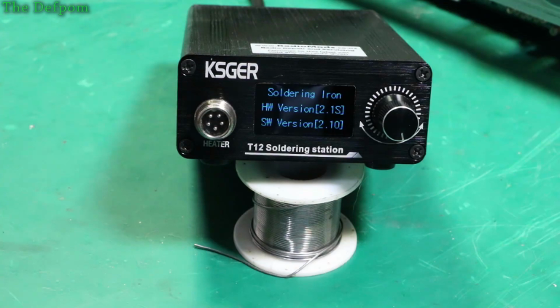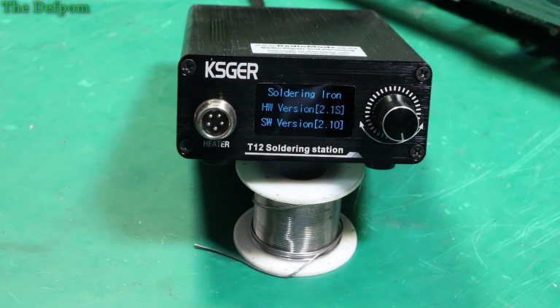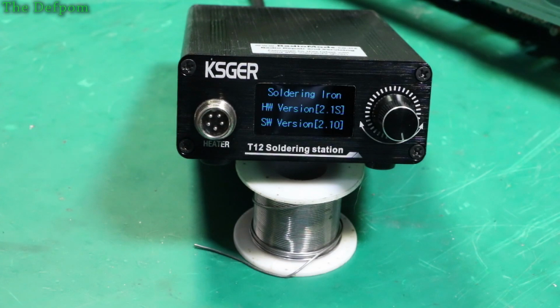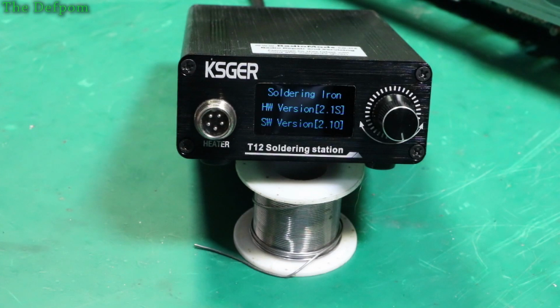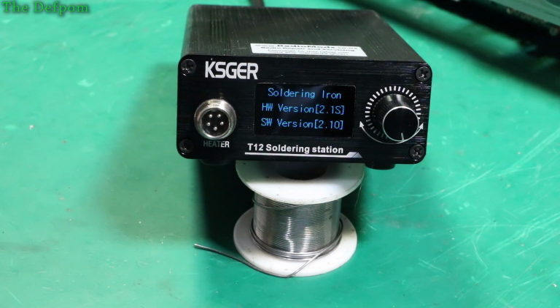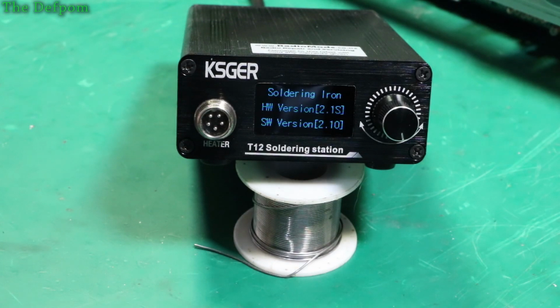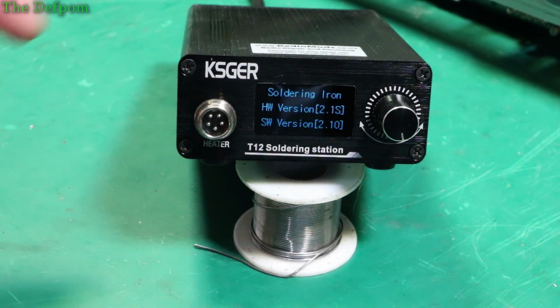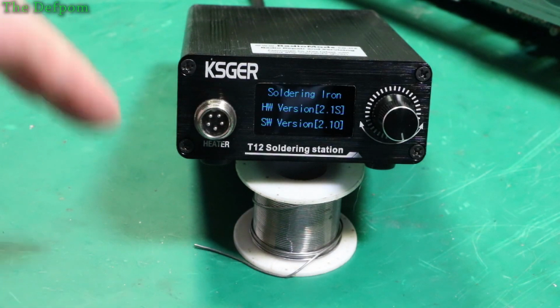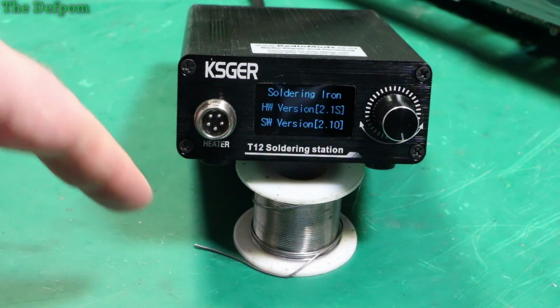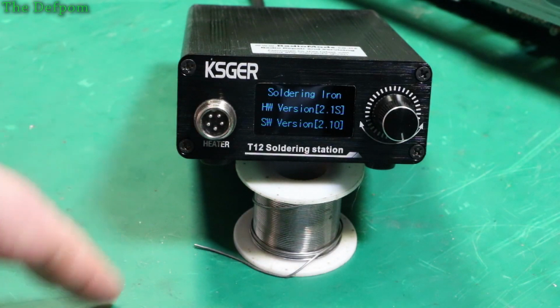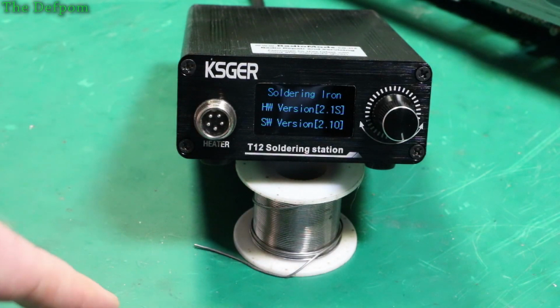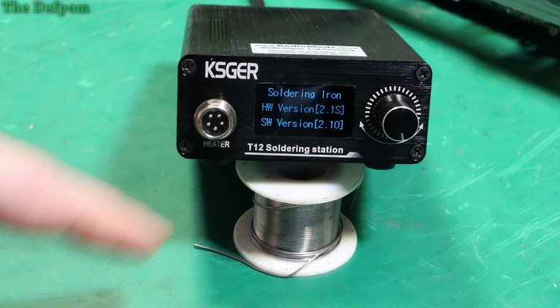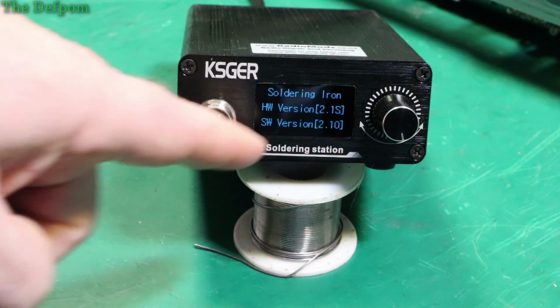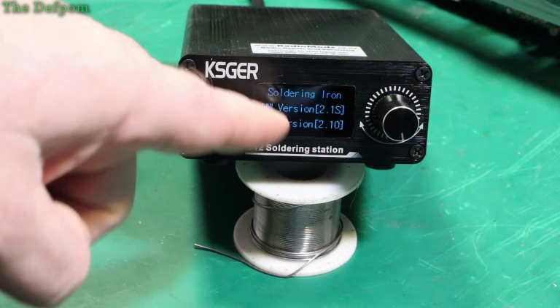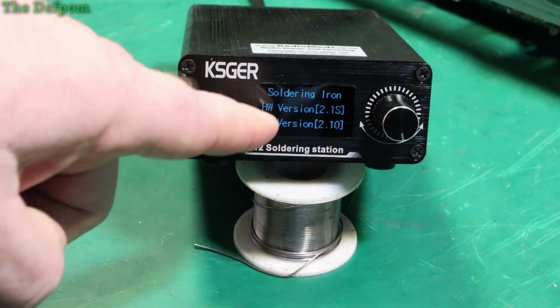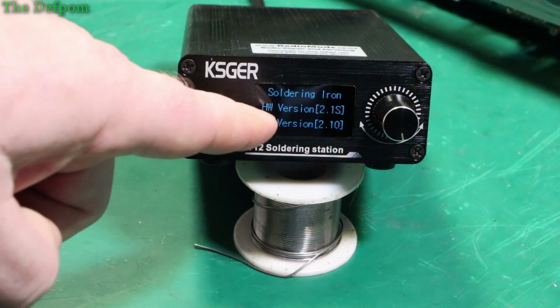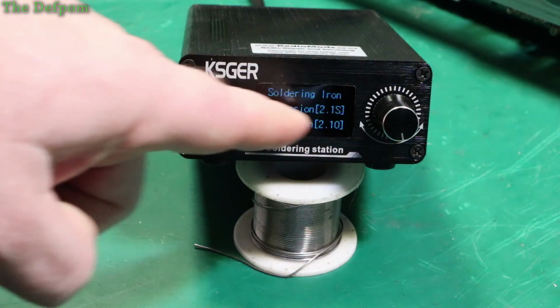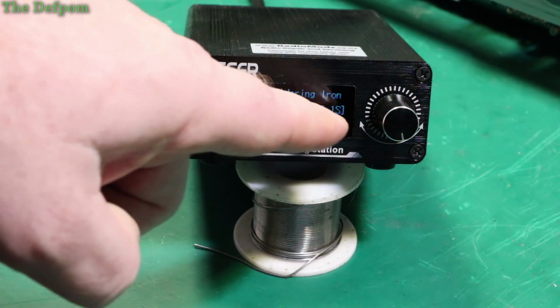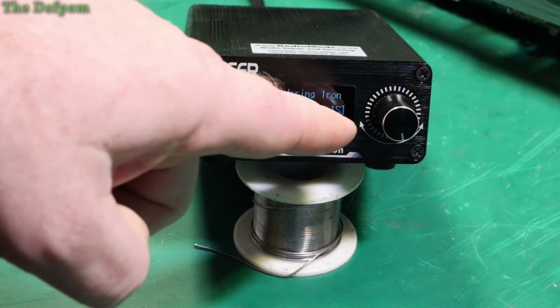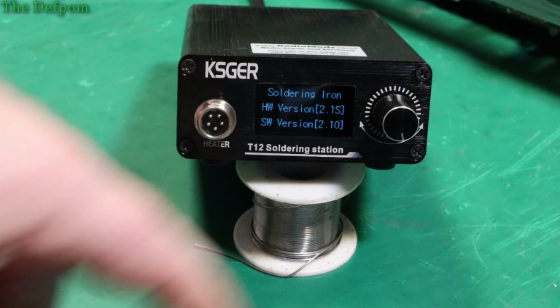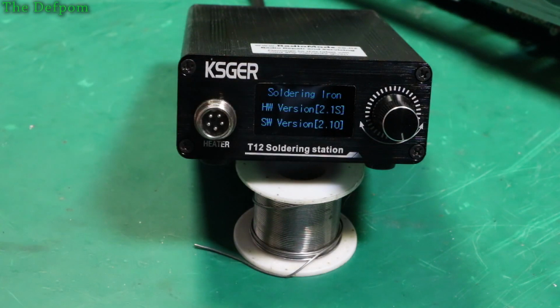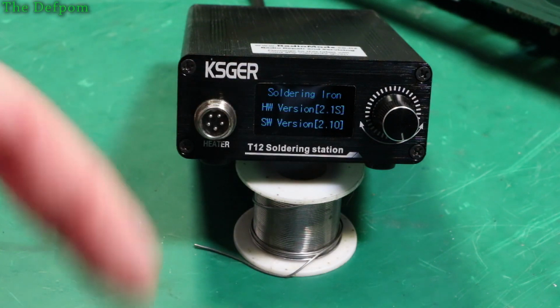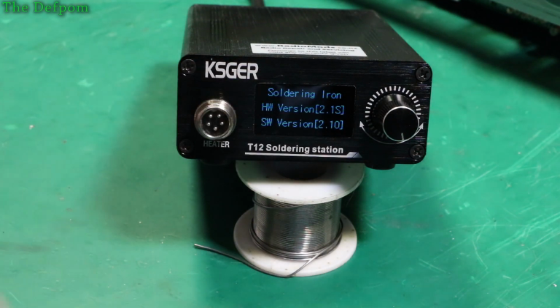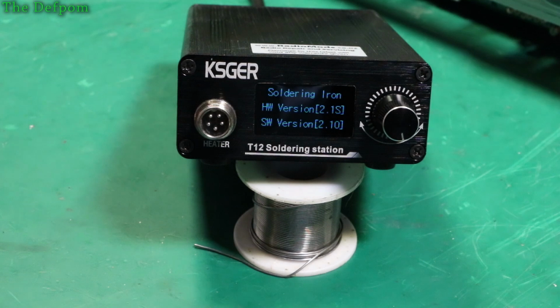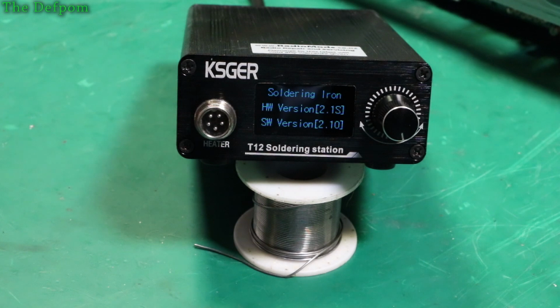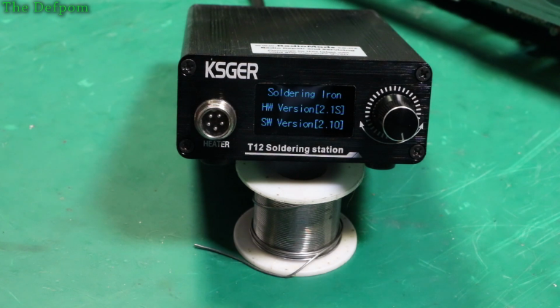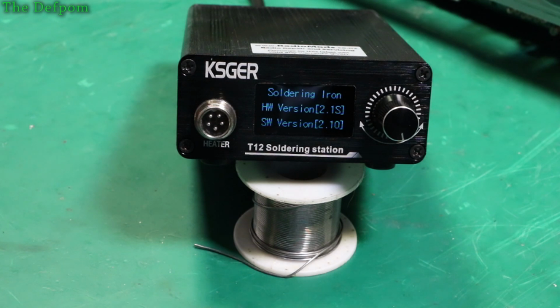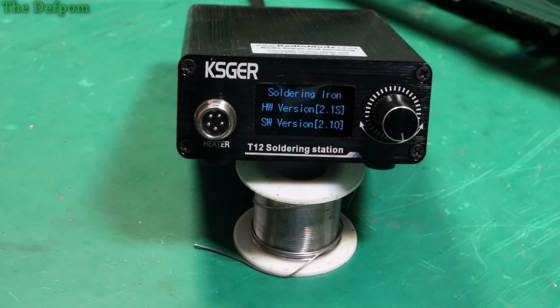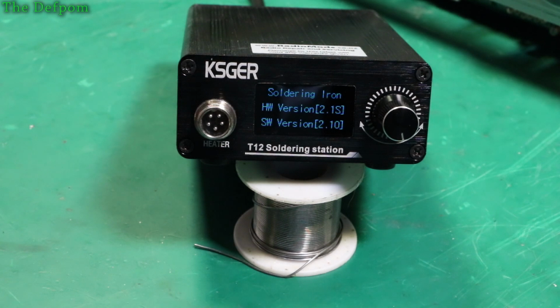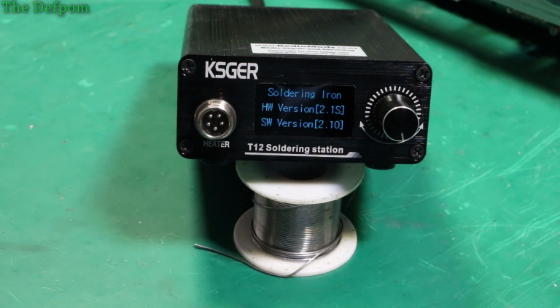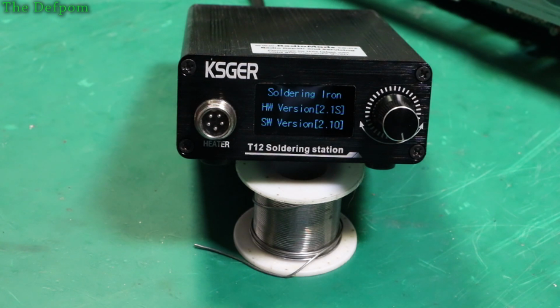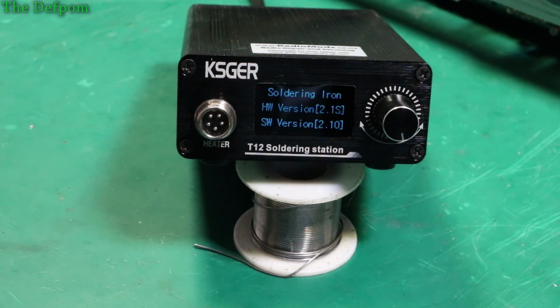There's something very odd about the hardware versions of these. See, this is a hardware version 2.1. I'm going to show you something interesting about that. Stick around.